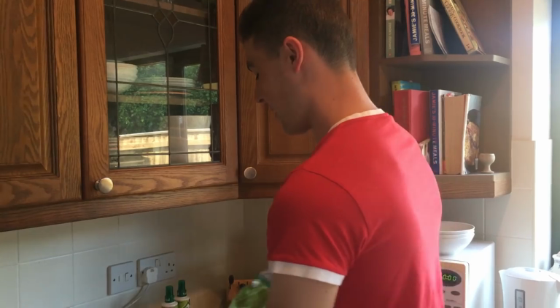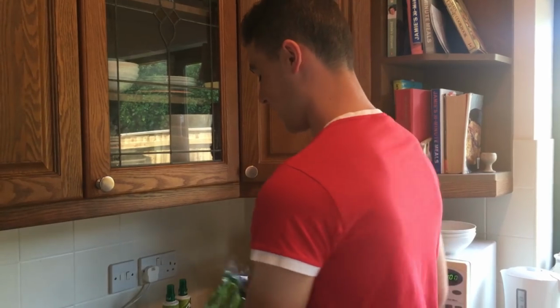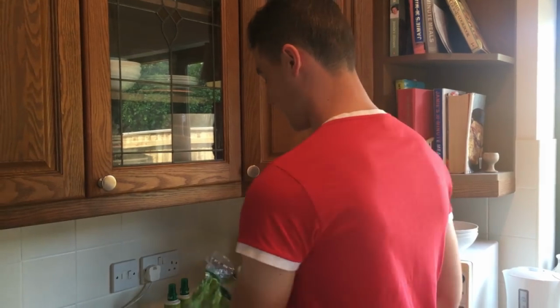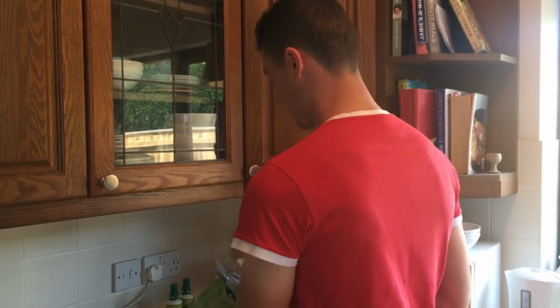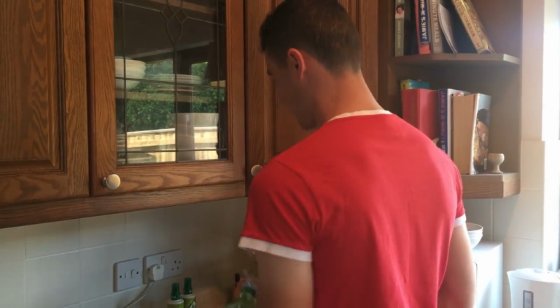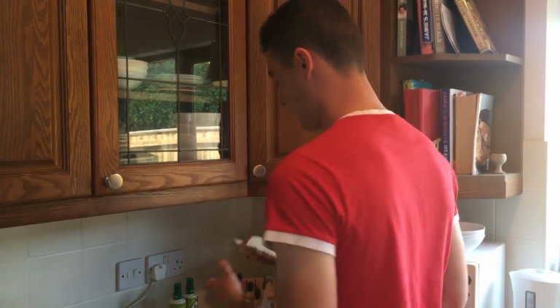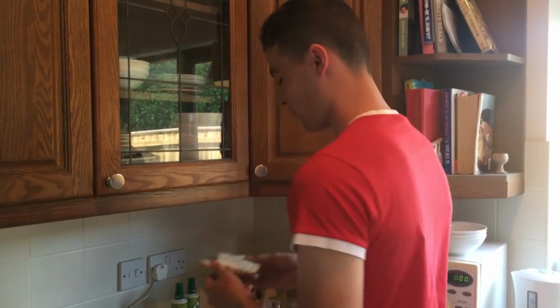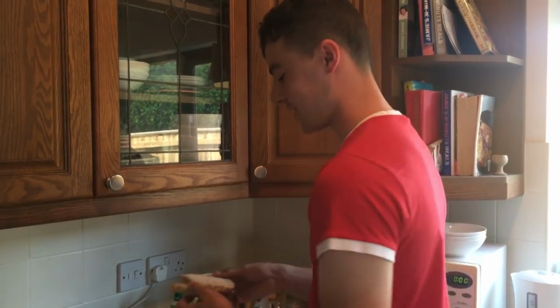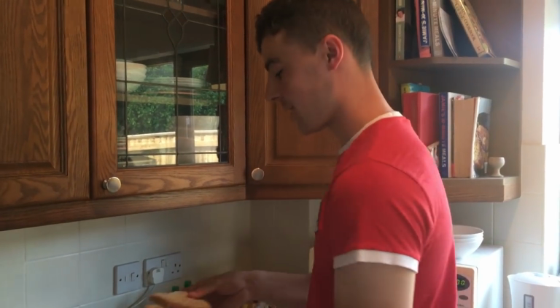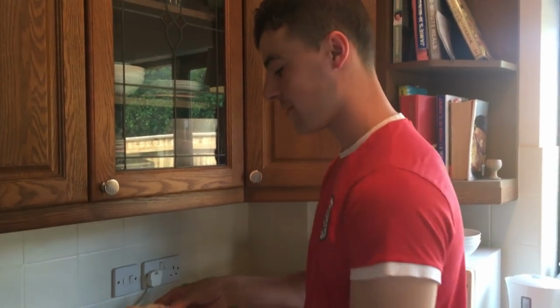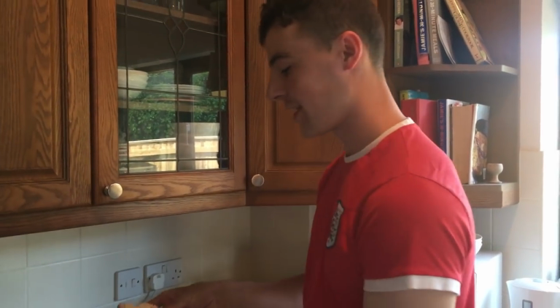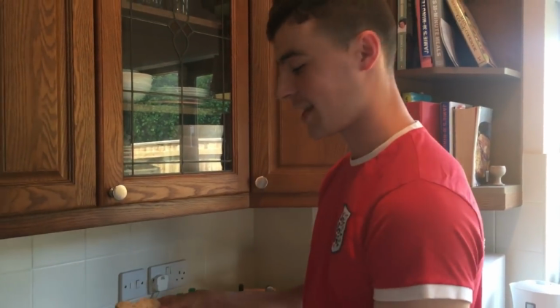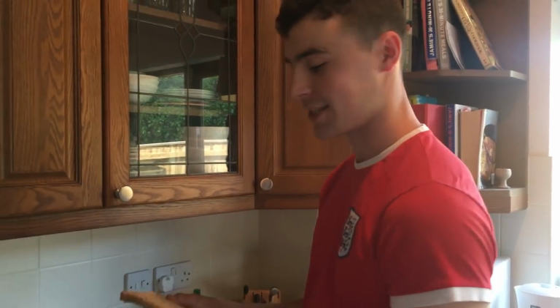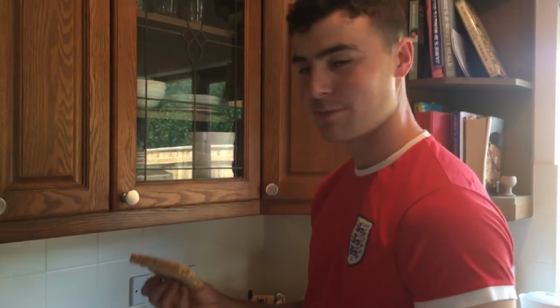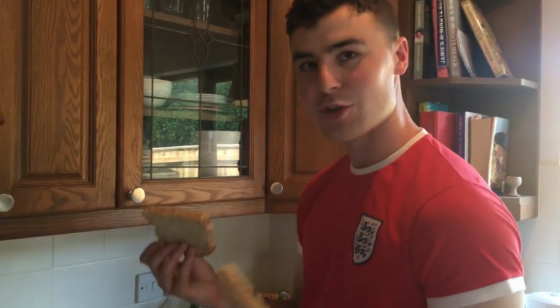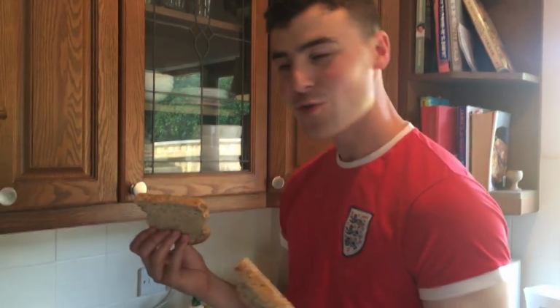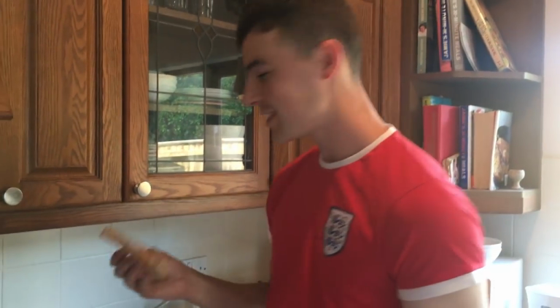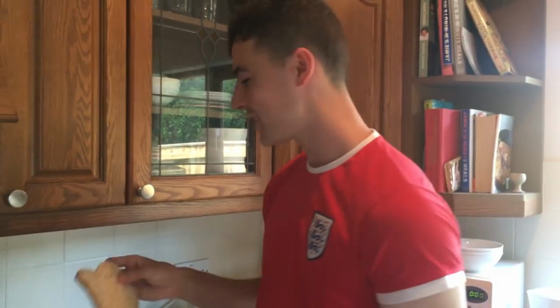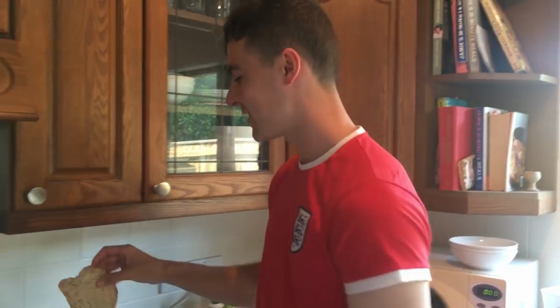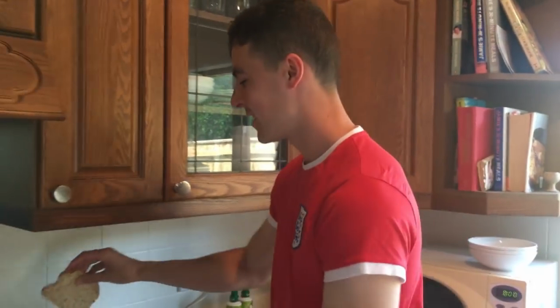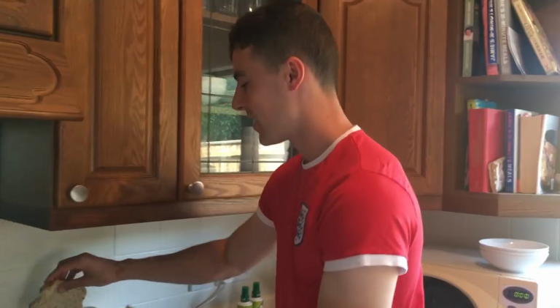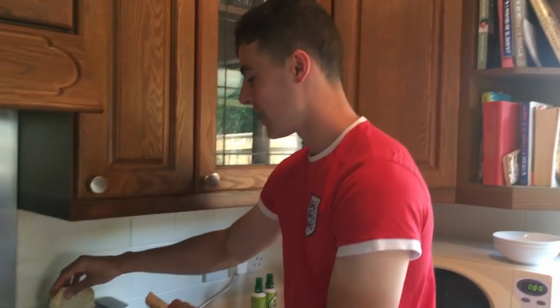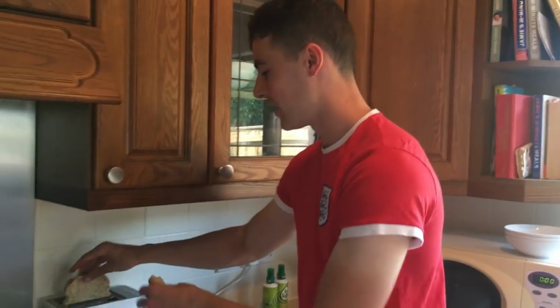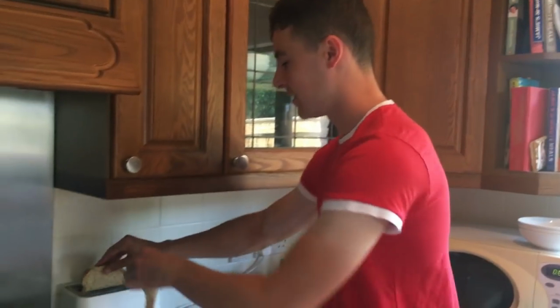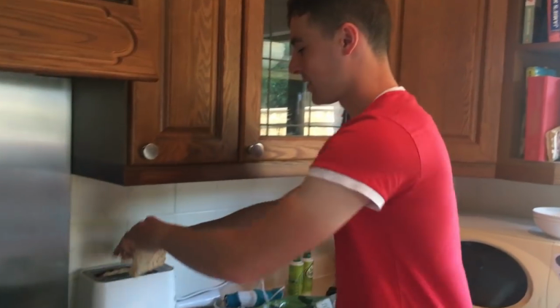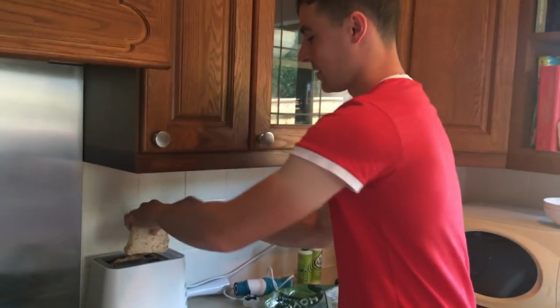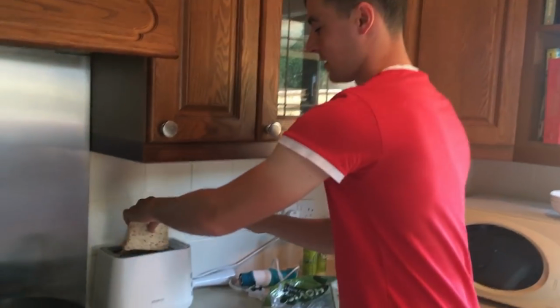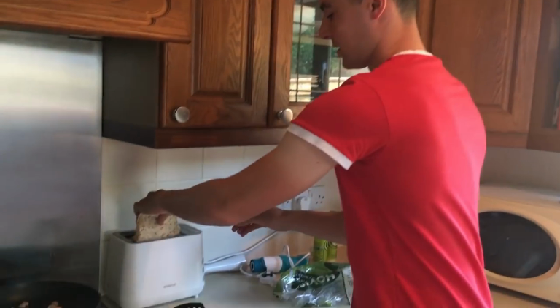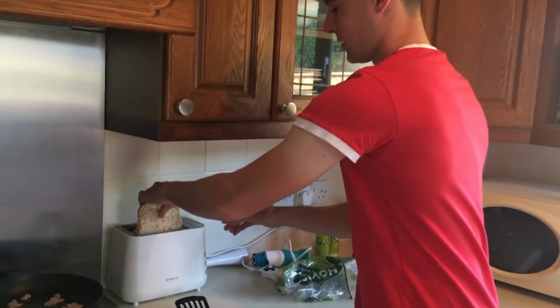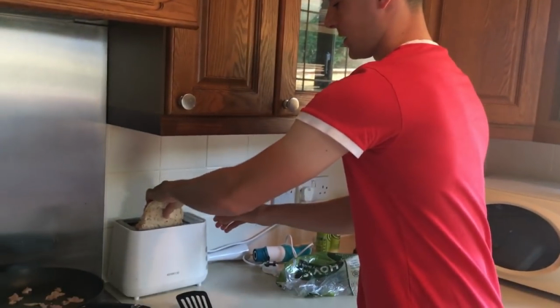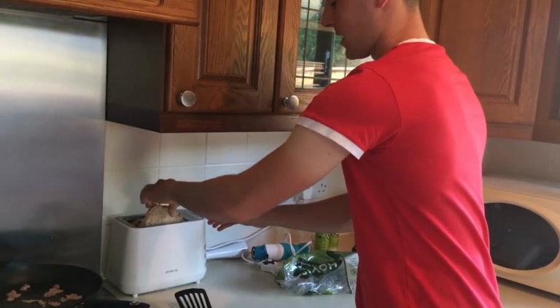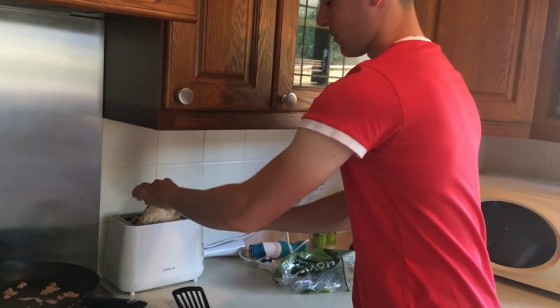Alright, so once you've whizzed up your egg, get some toast and get it up.